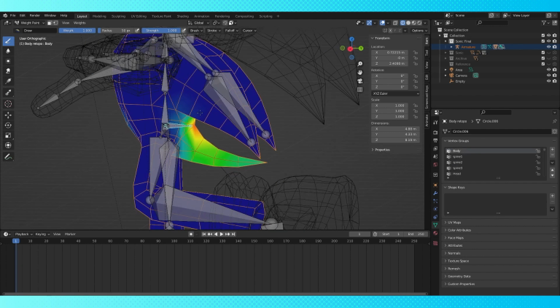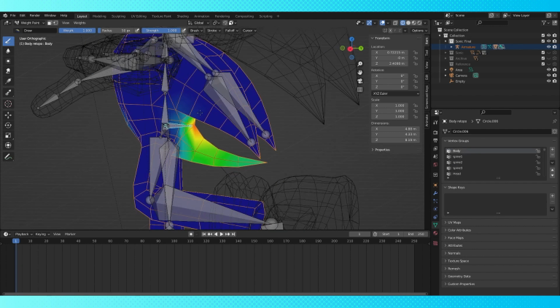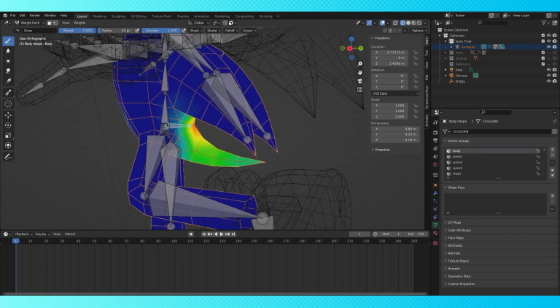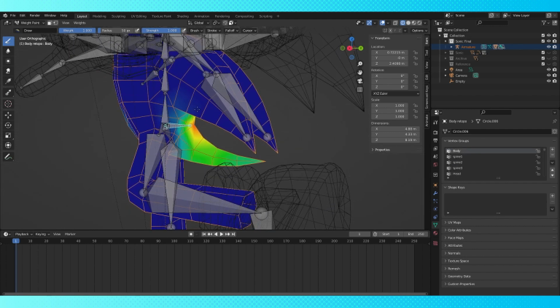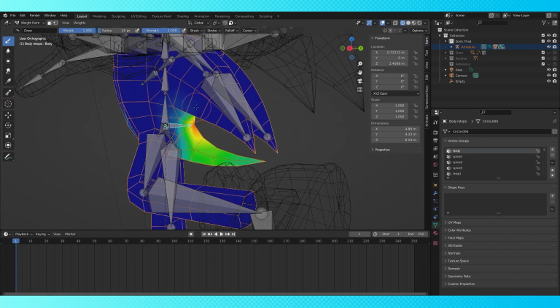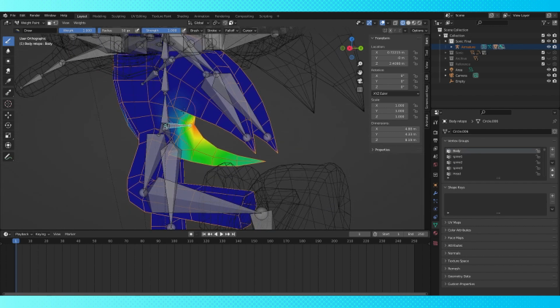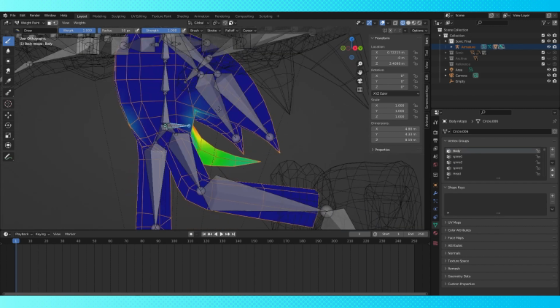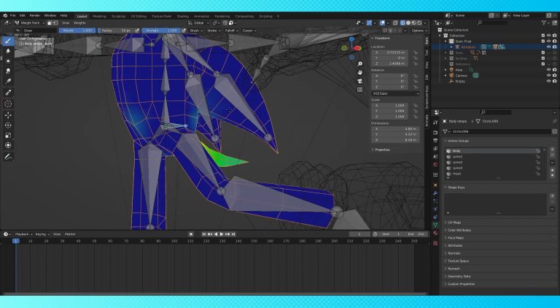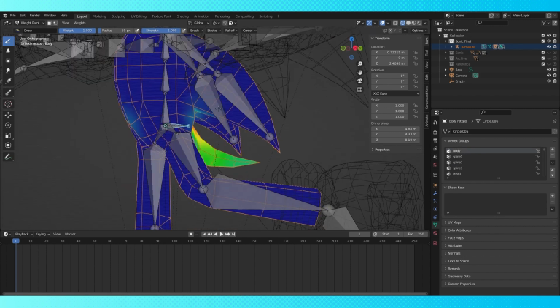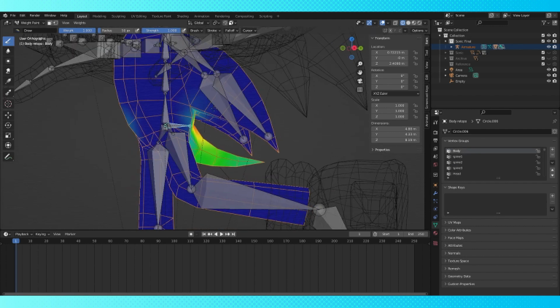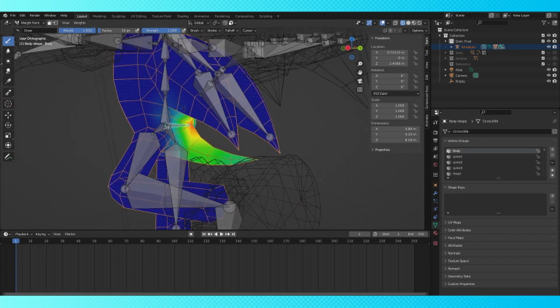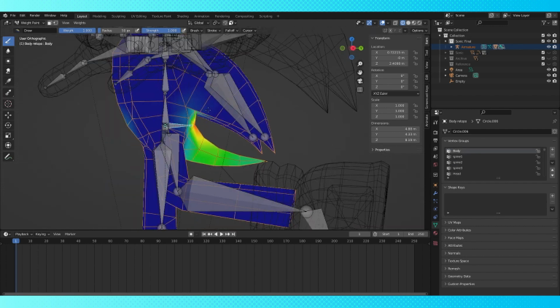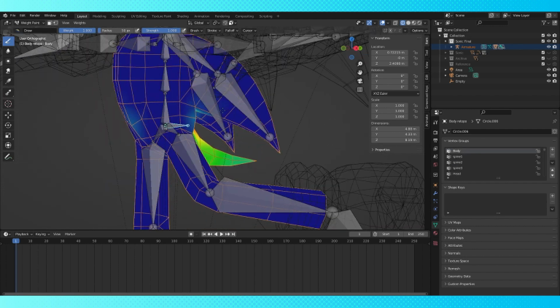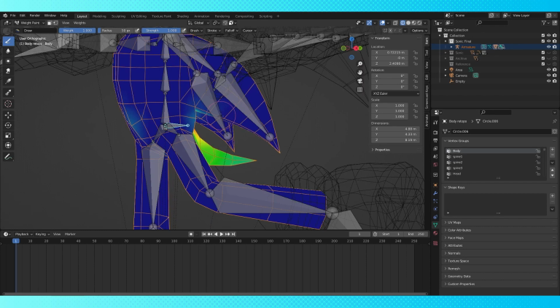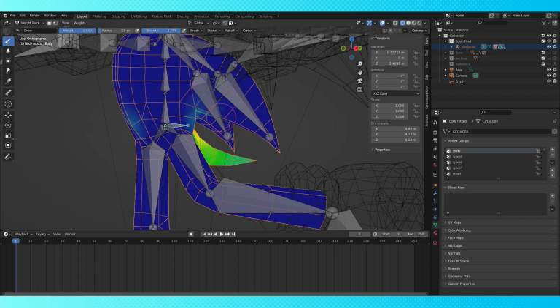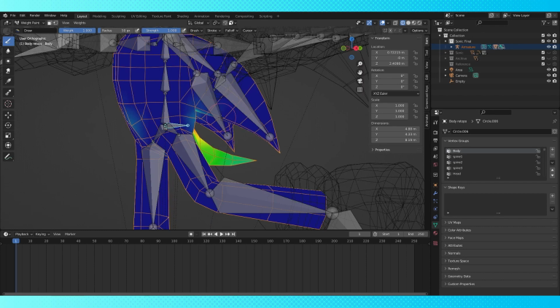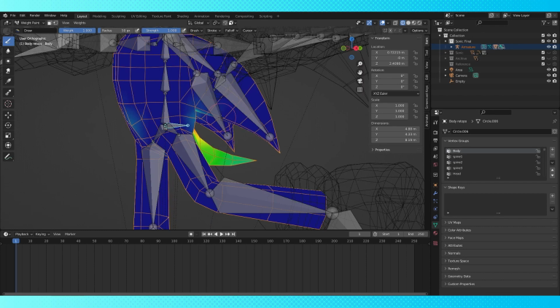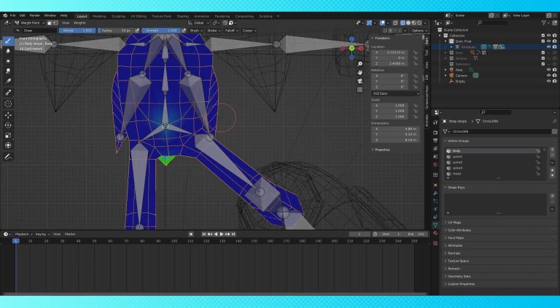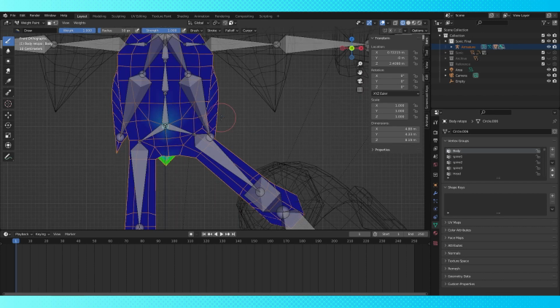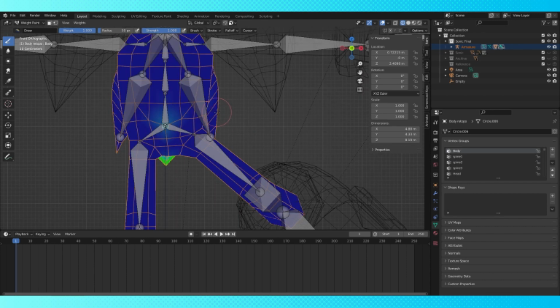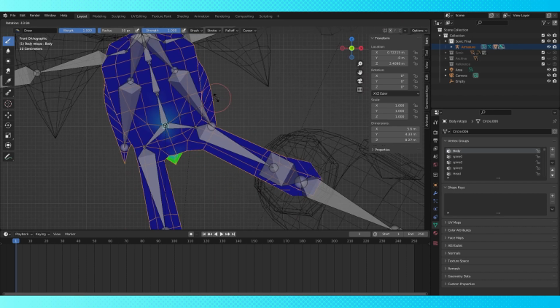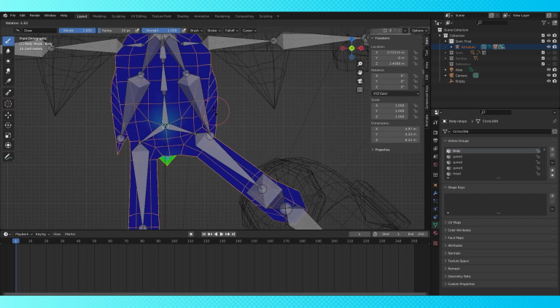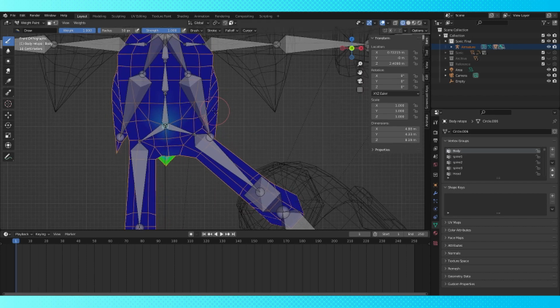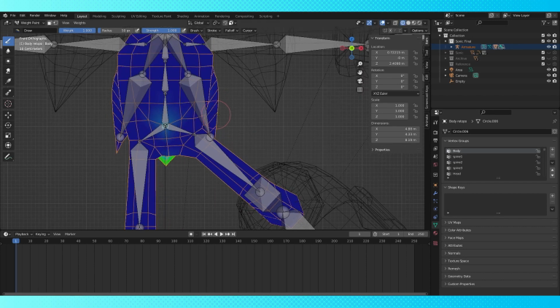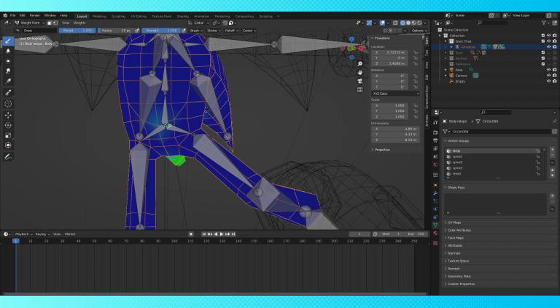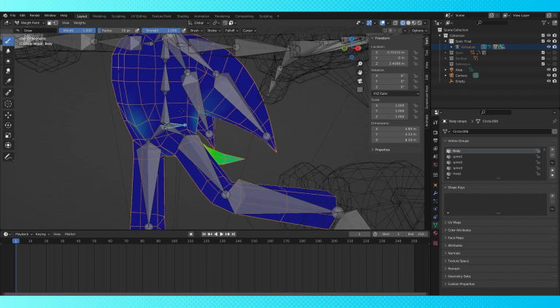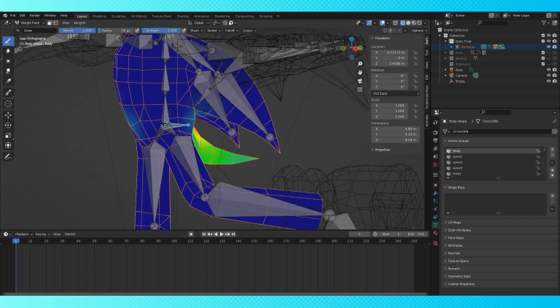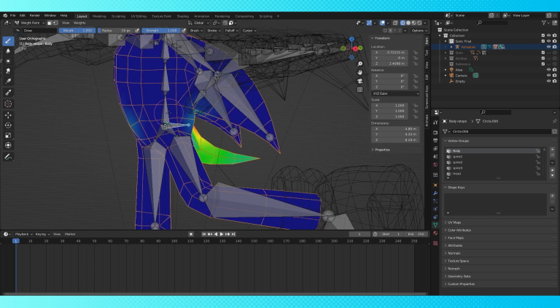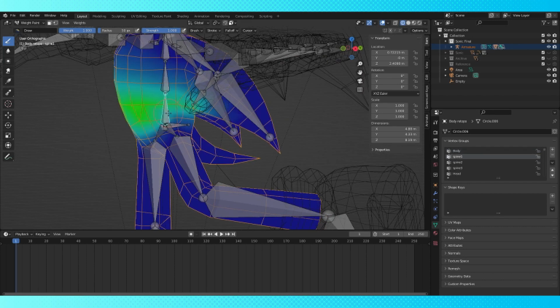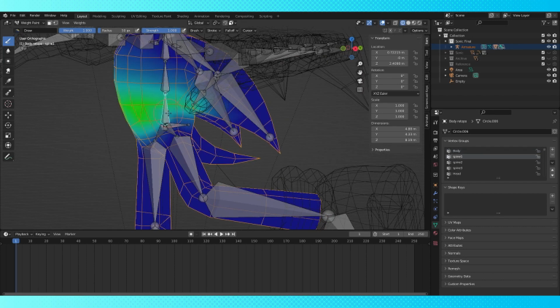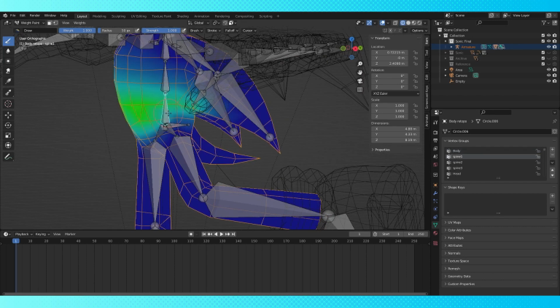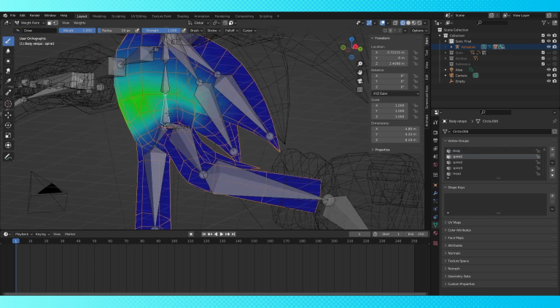It's maybe not the best call to have the body bone control his tail. I should have dedicated a tailbone, but it'll be fine. You can add one if you want.